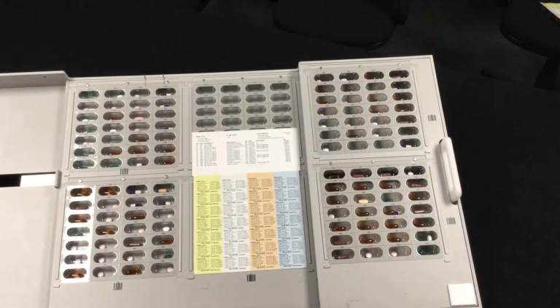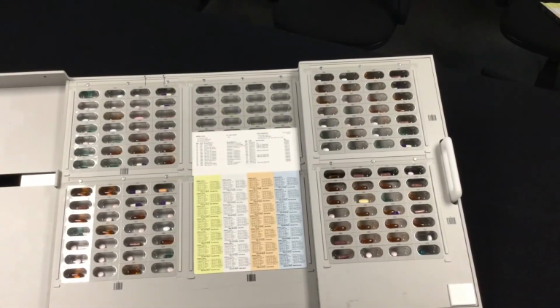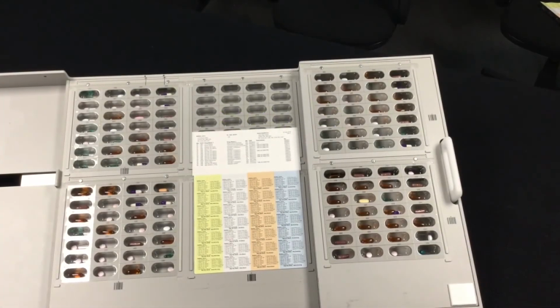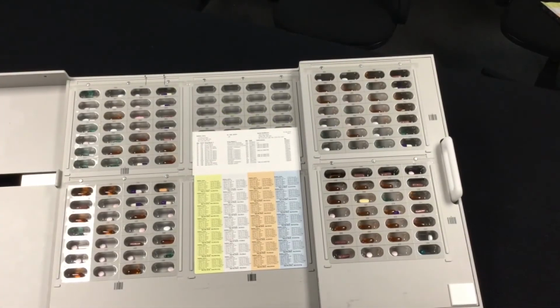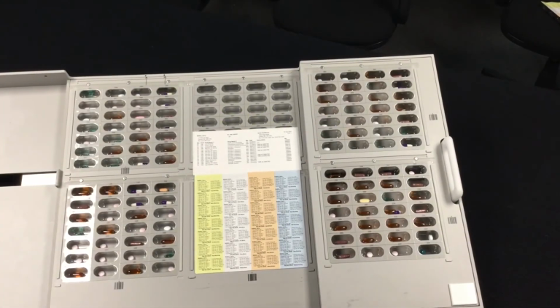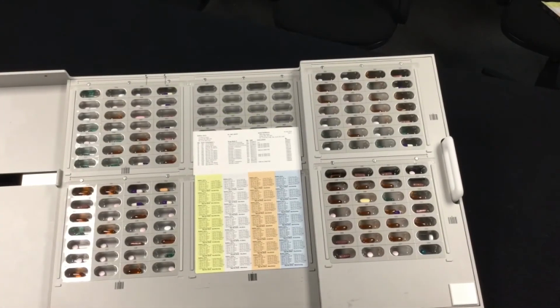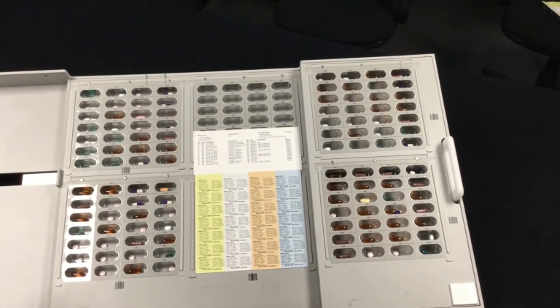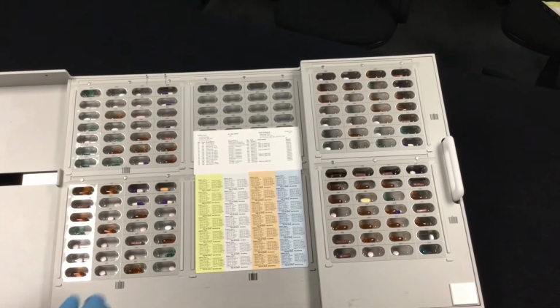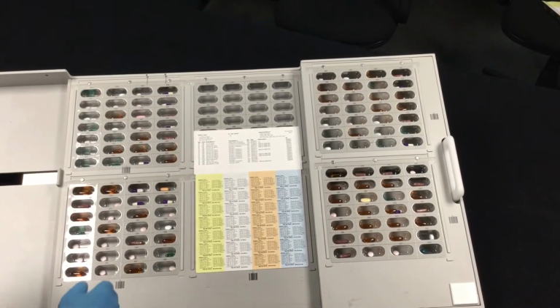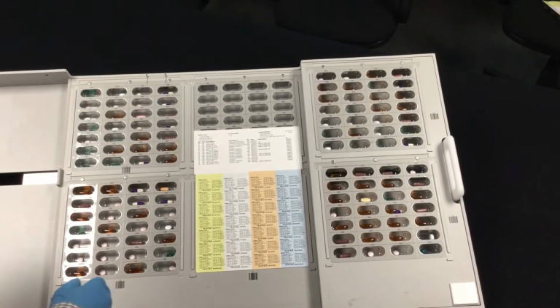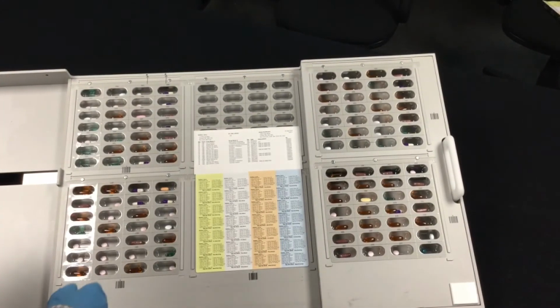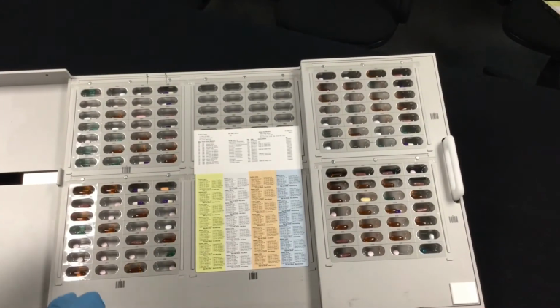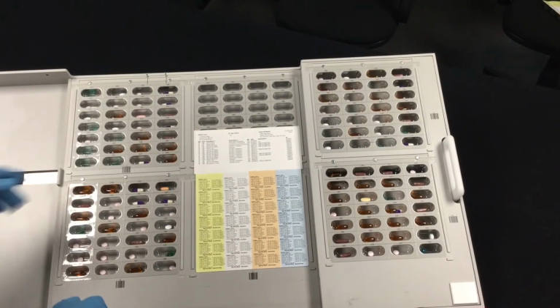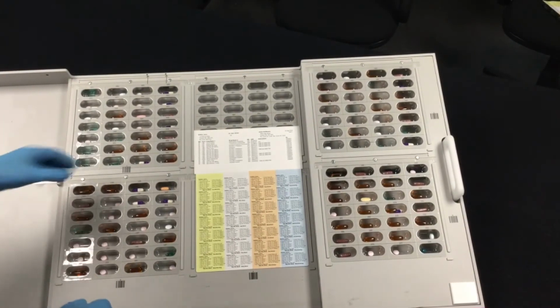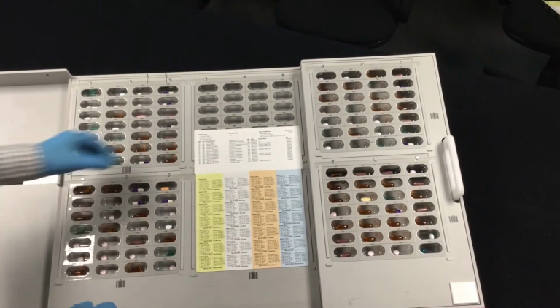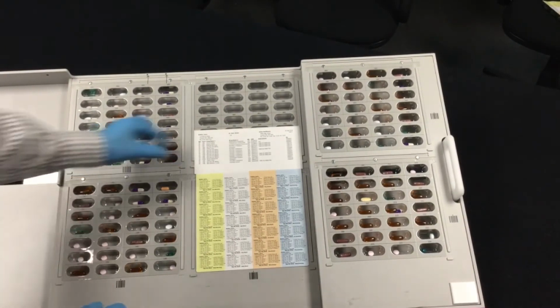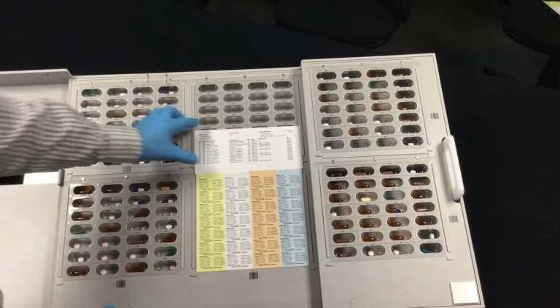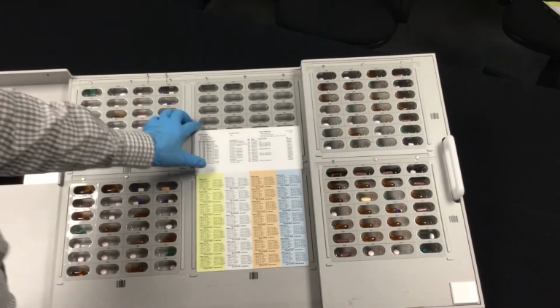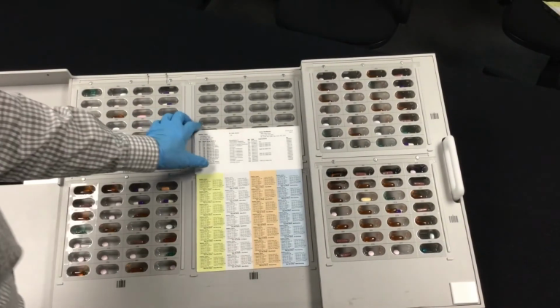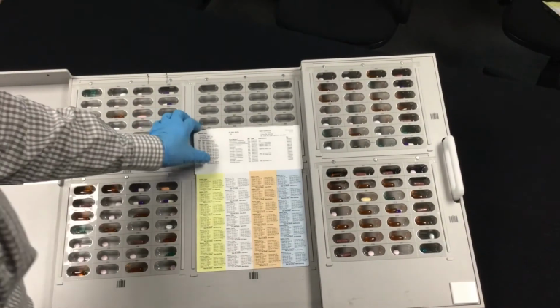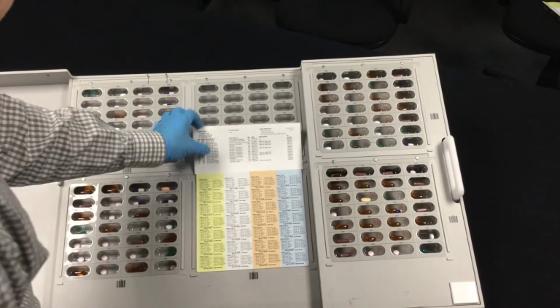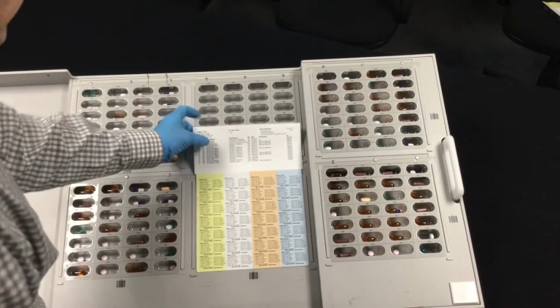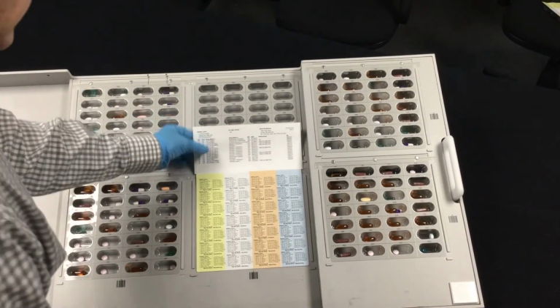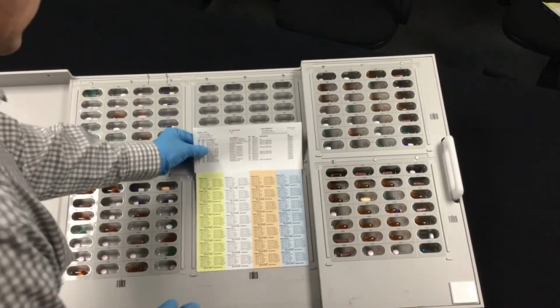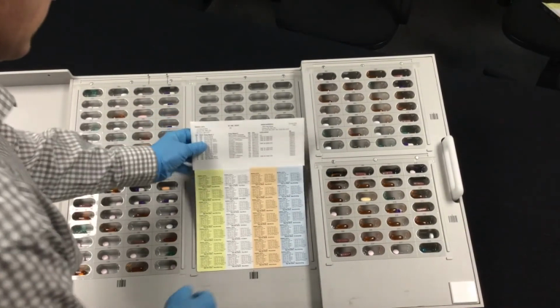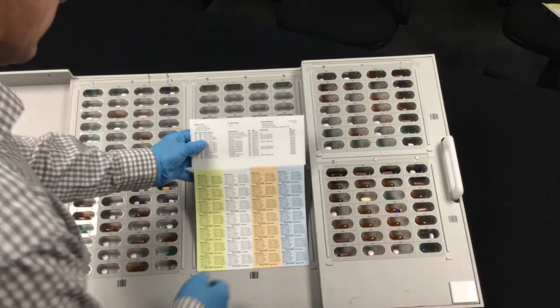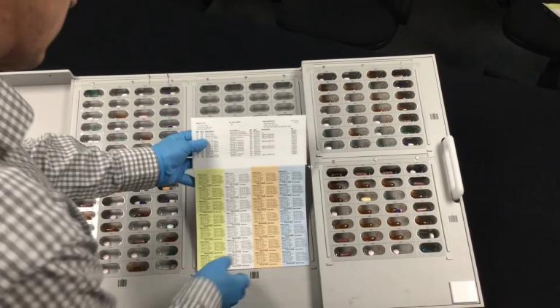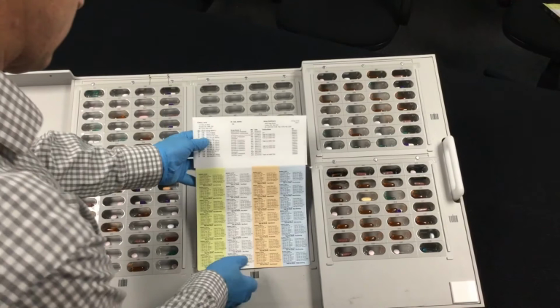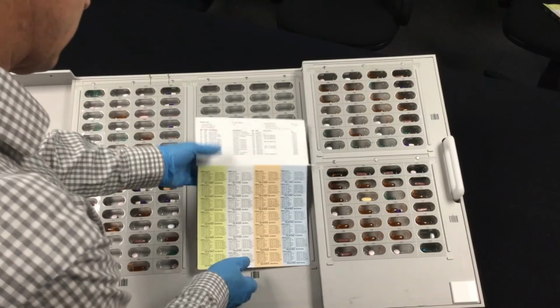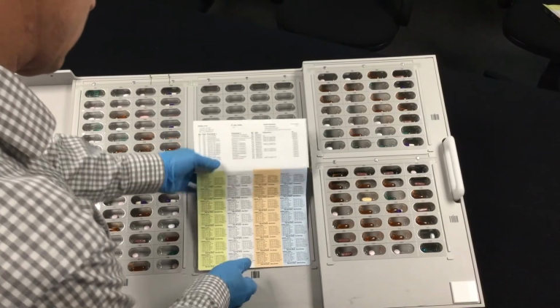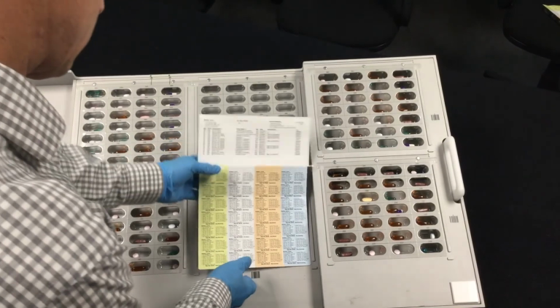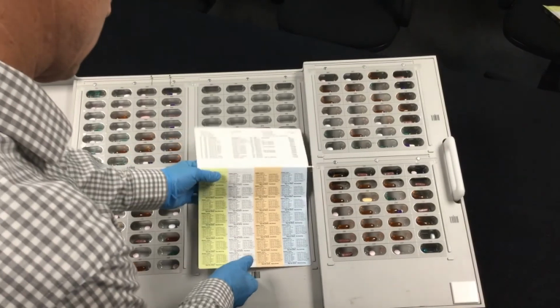To remove the package from the tray, grasp the top edge of the label and gently lift from the tray.